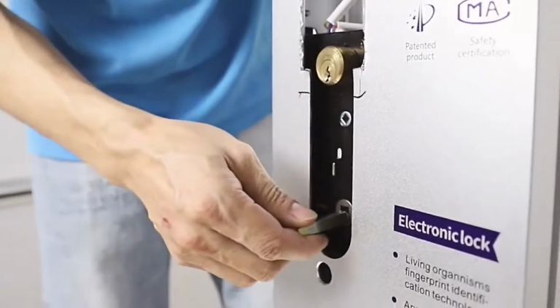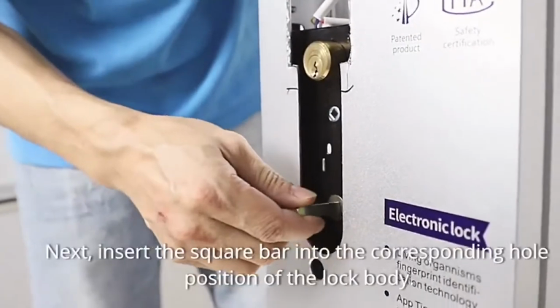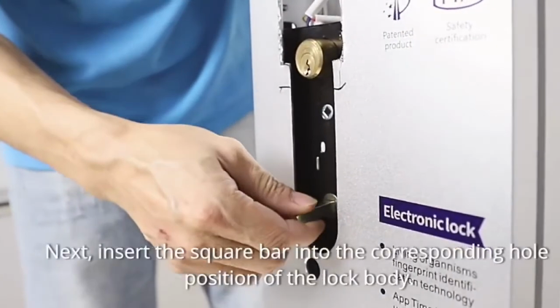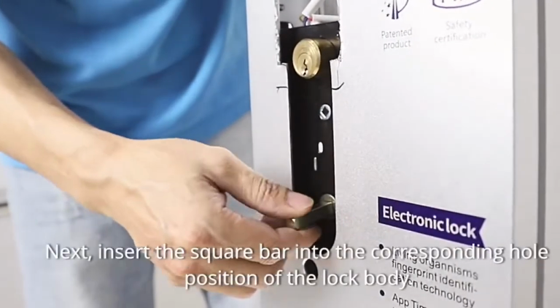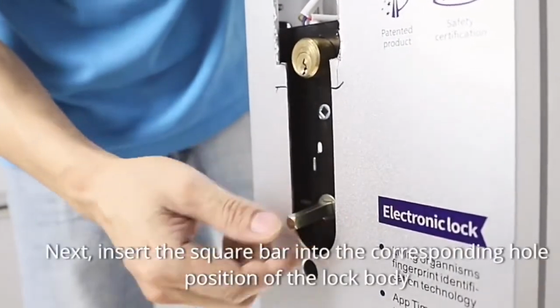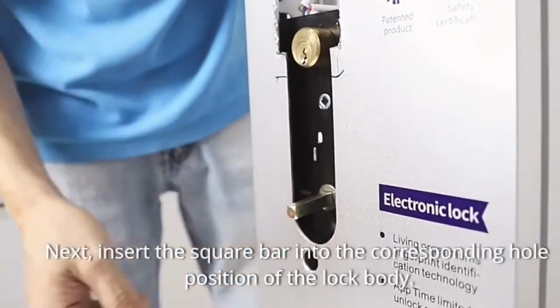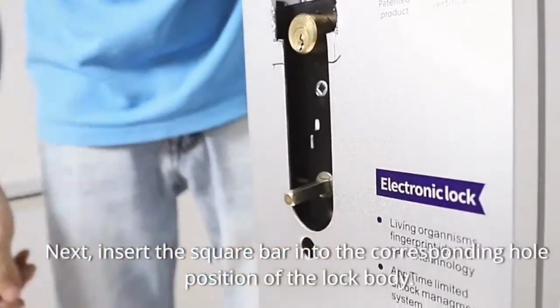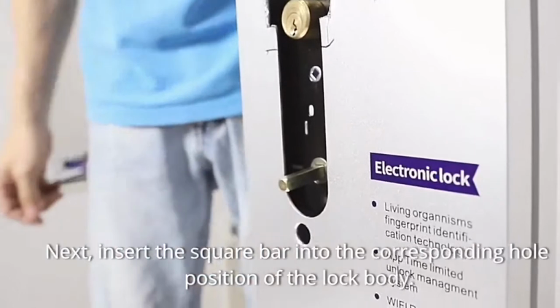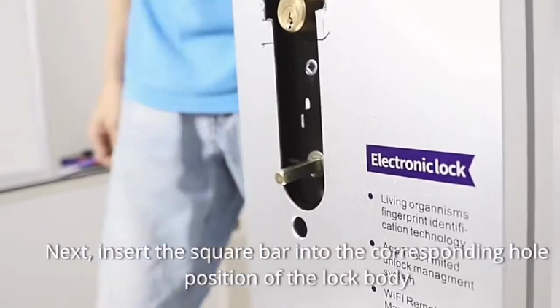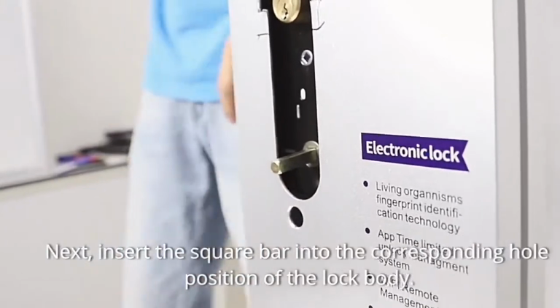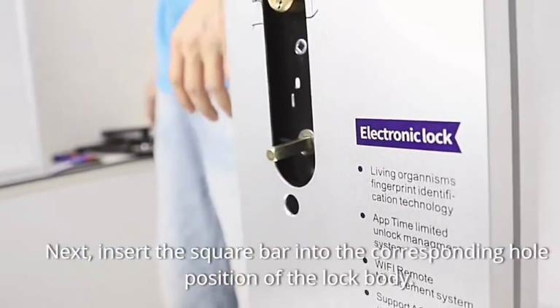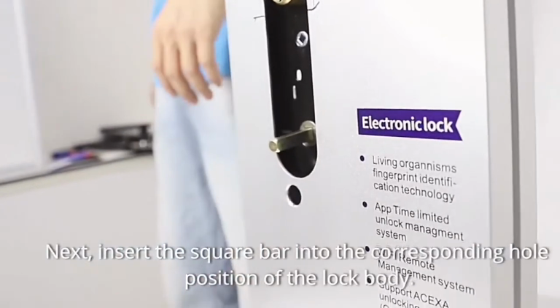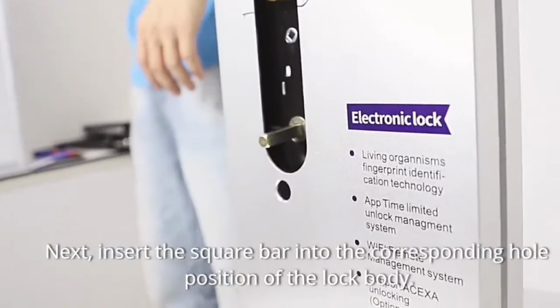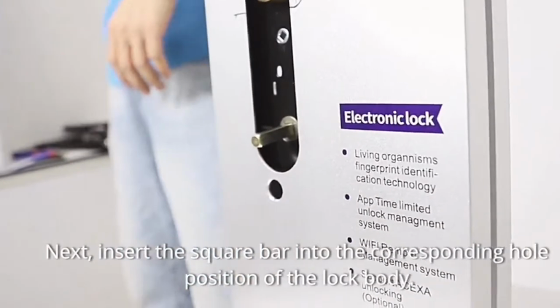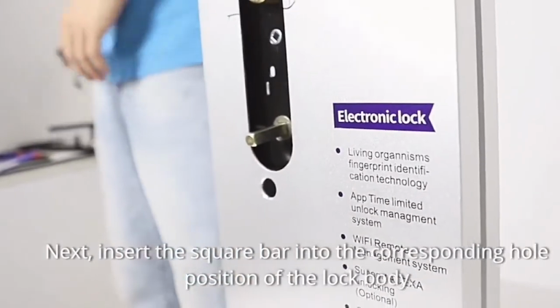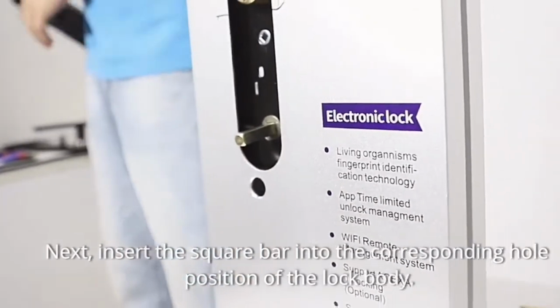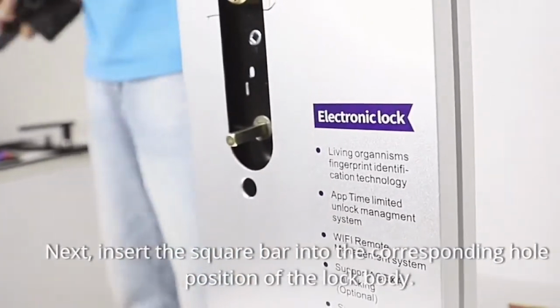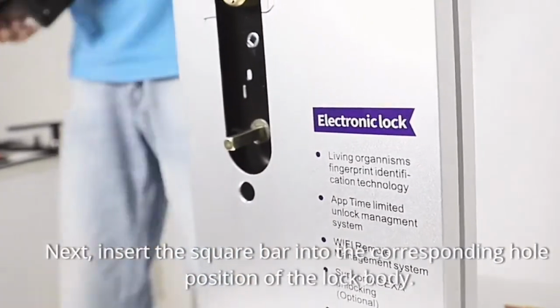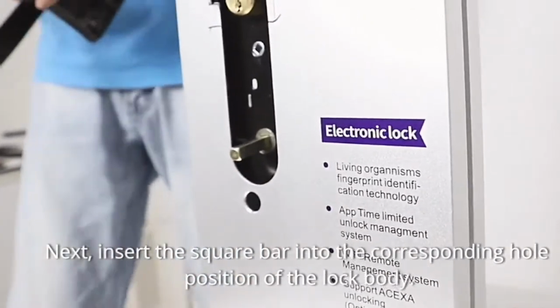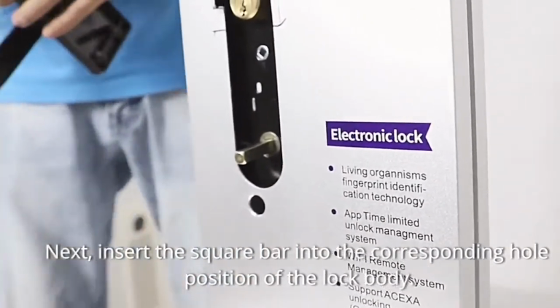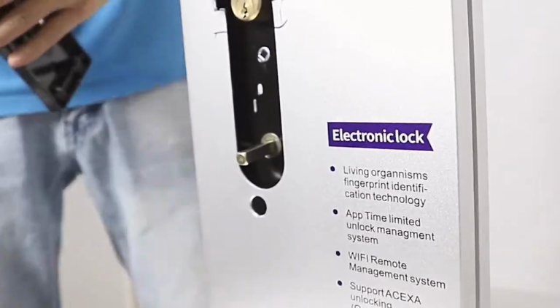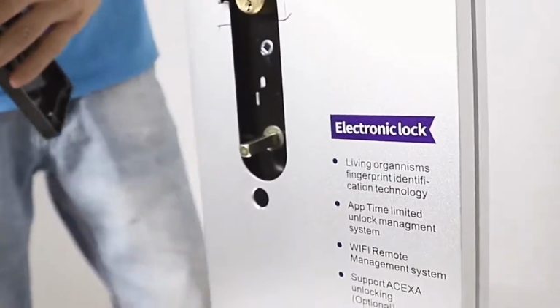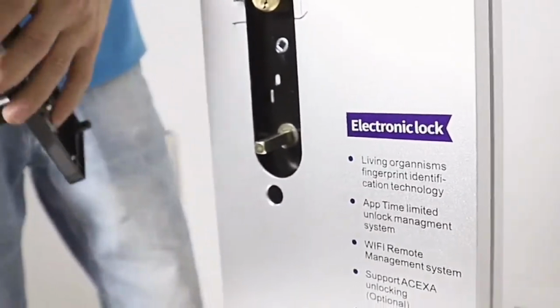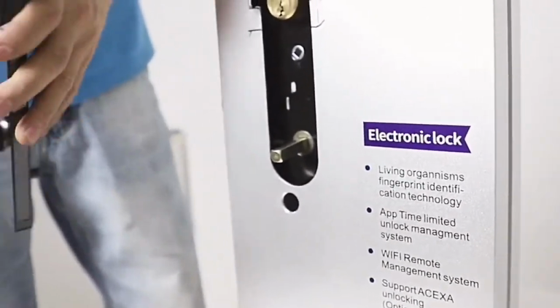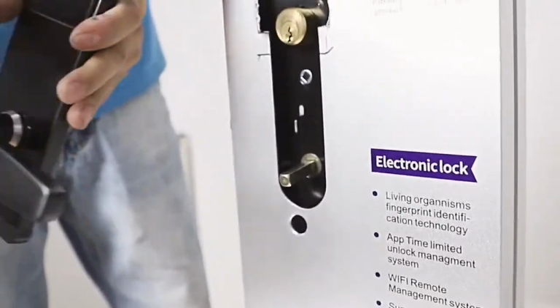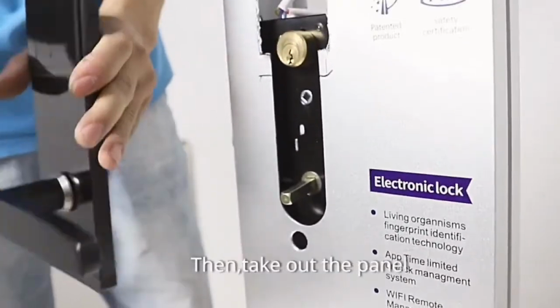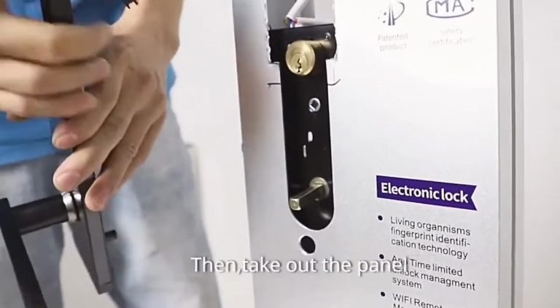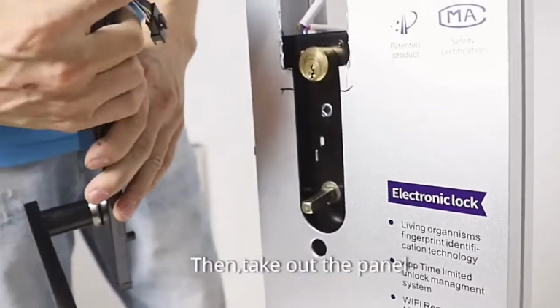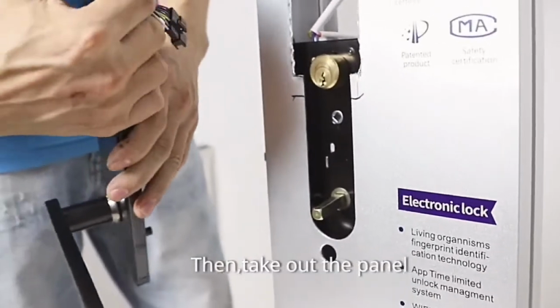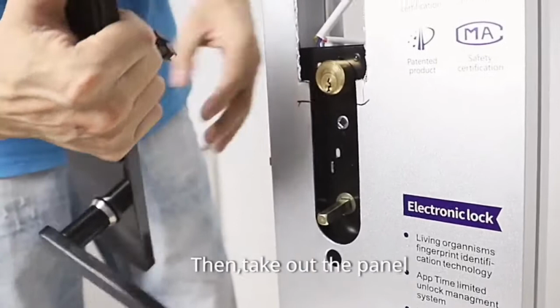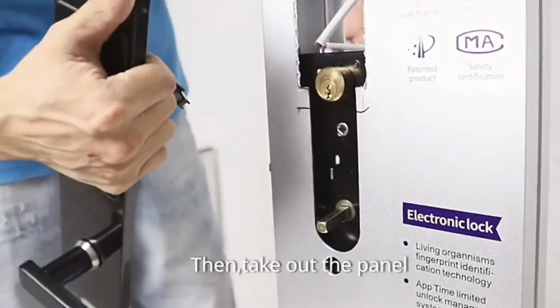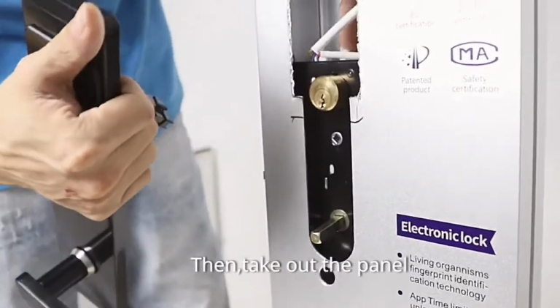Next, insert the square bar into the corresponding hole position of the lock body. Then take out the panel.